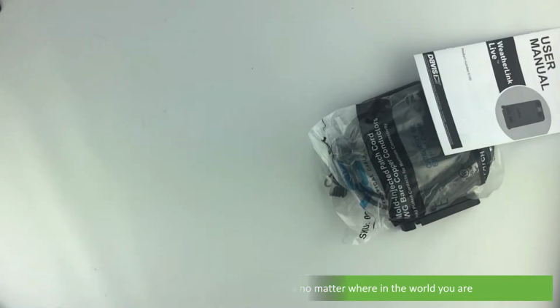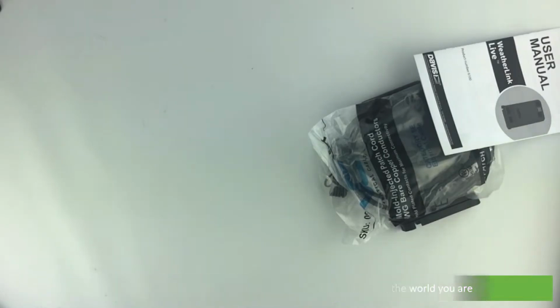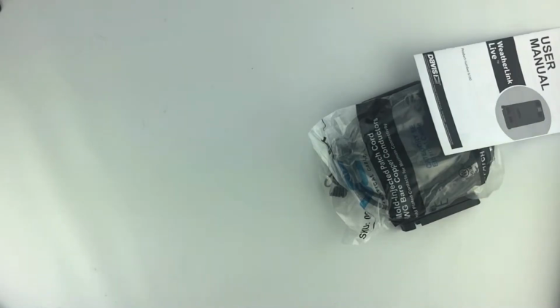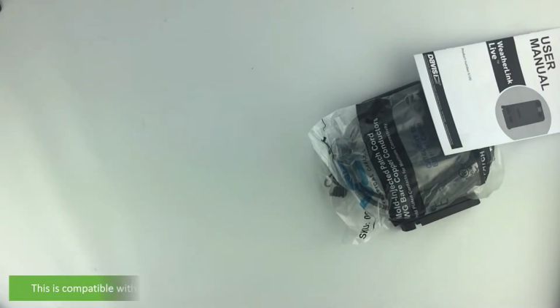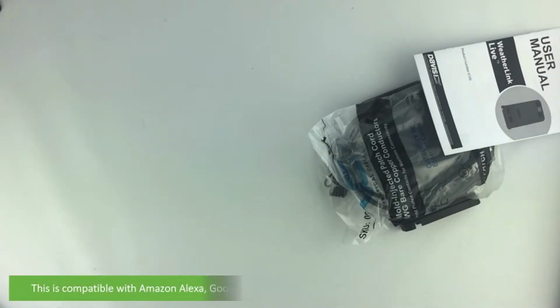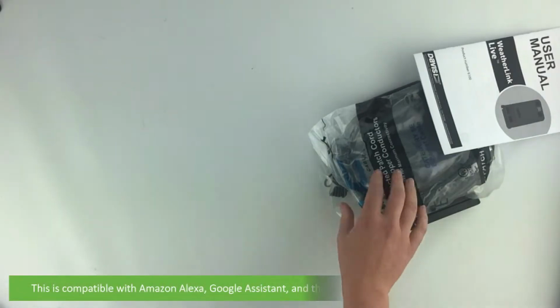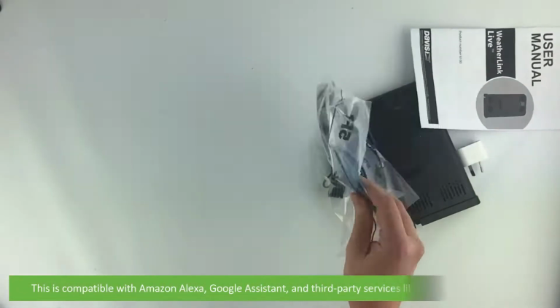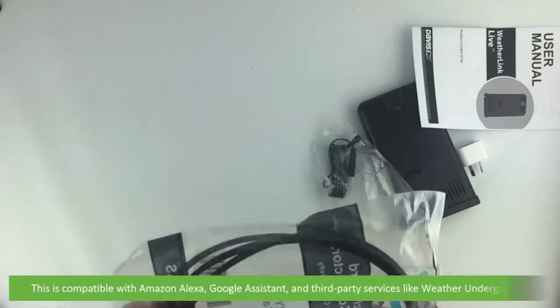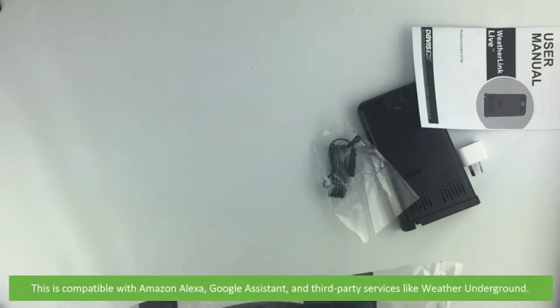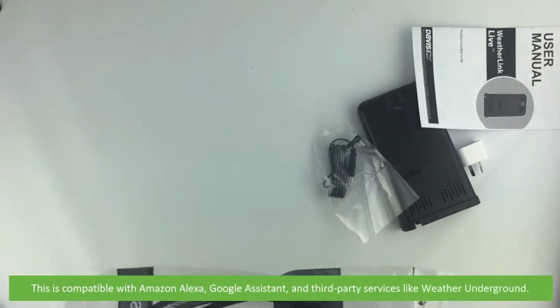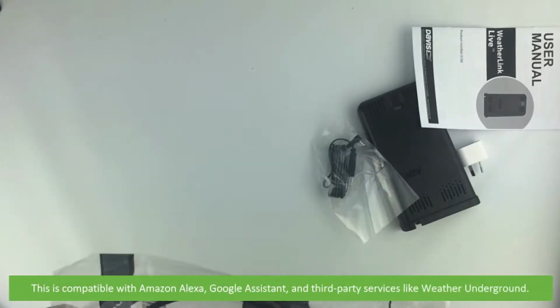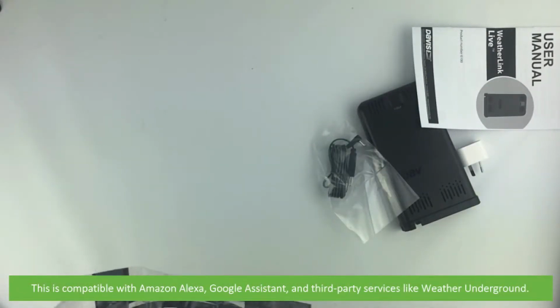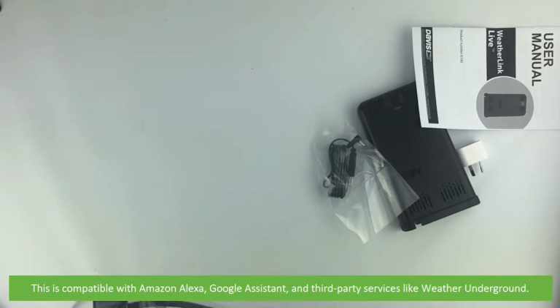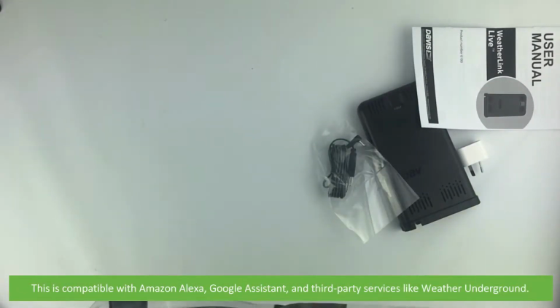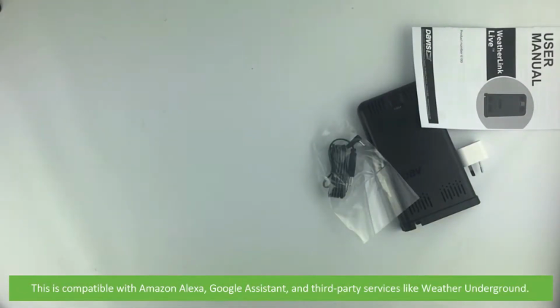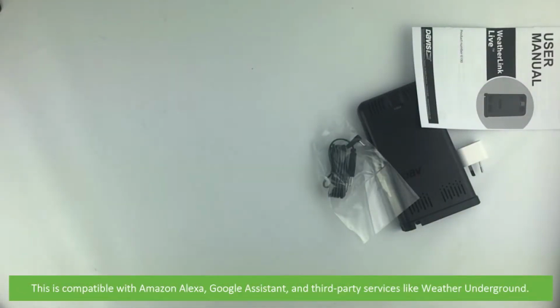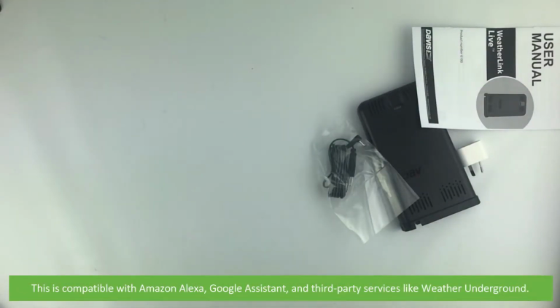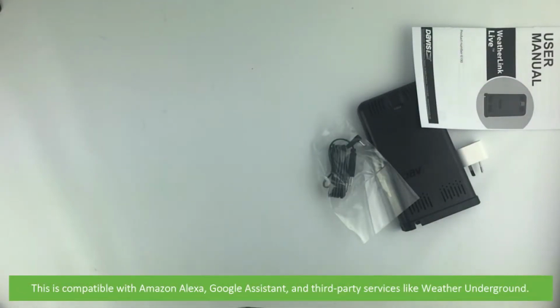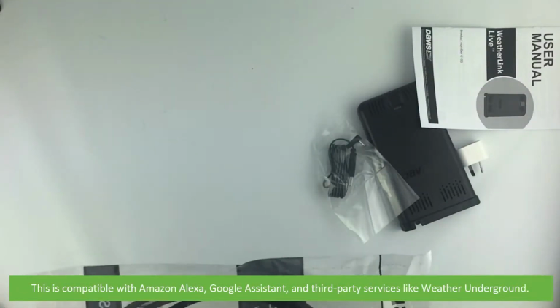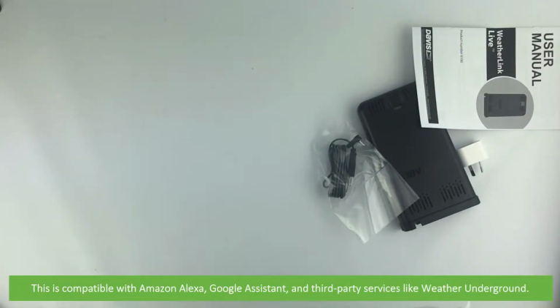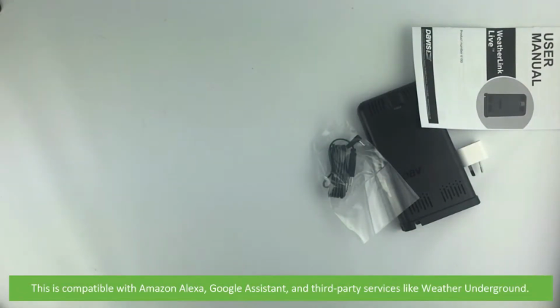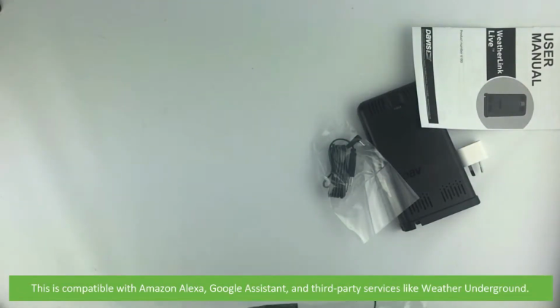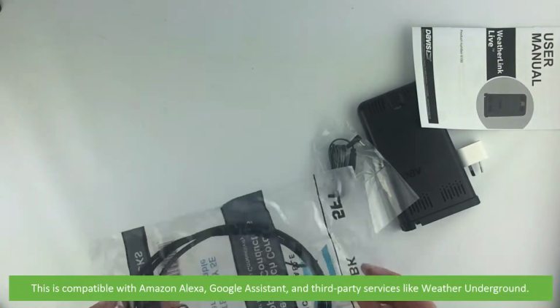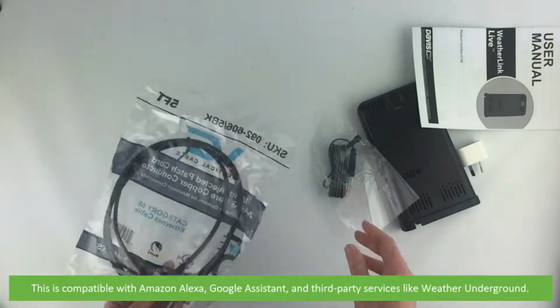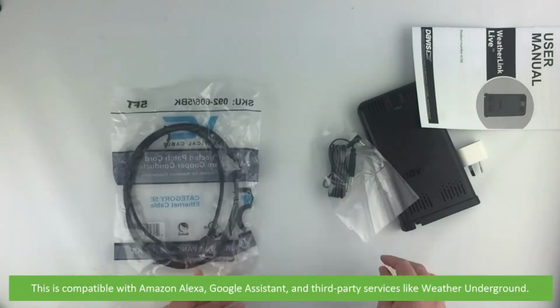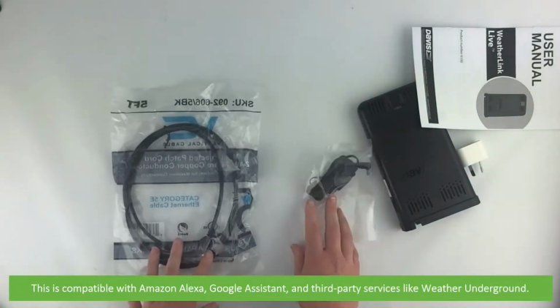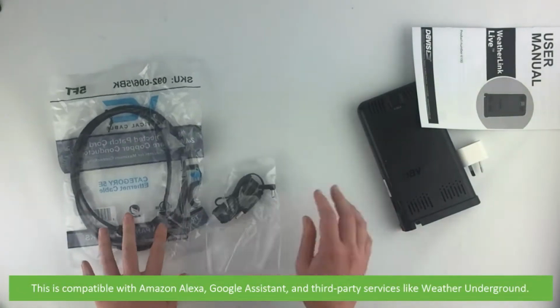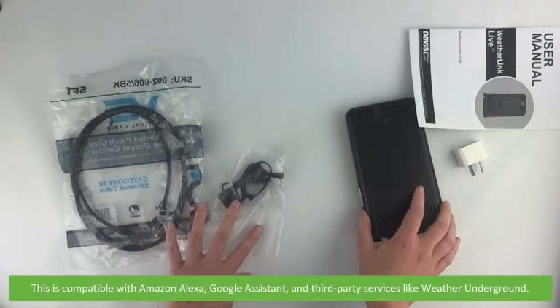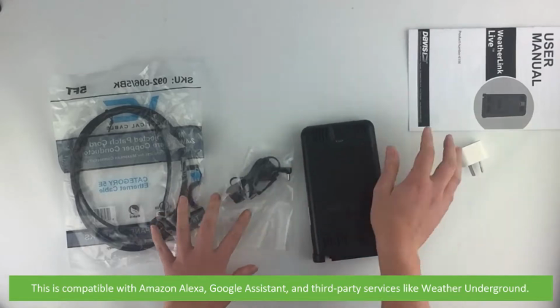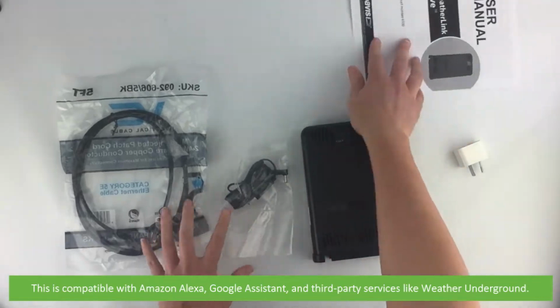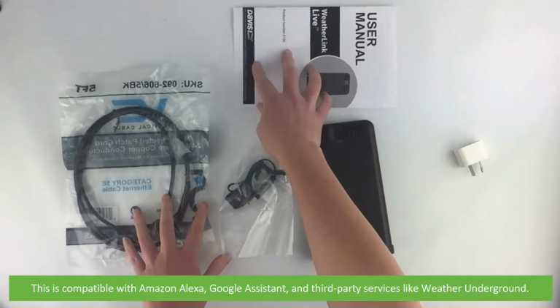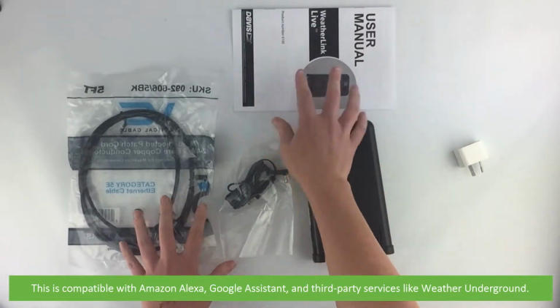This is compatible with Amazon Alexa, Google Assistant and third-party services like Weather Underground.